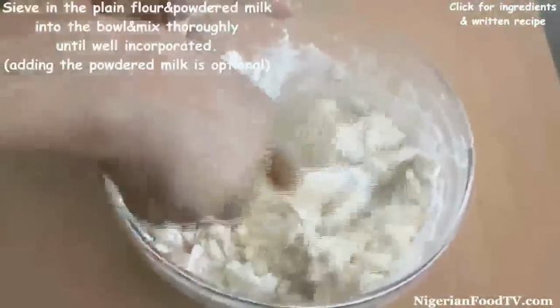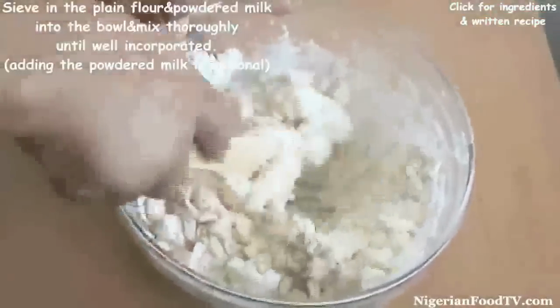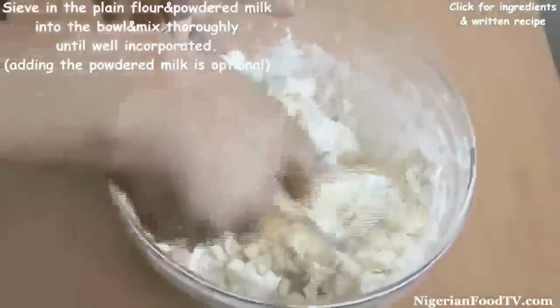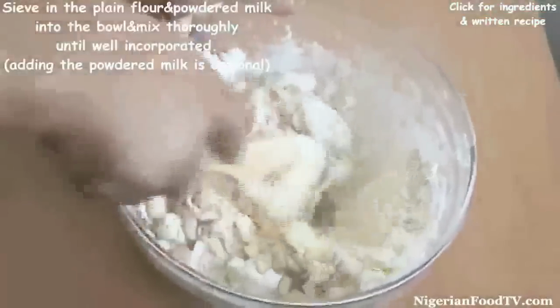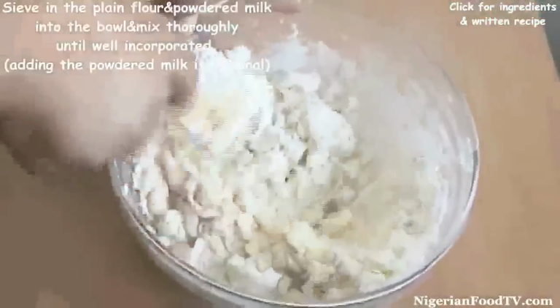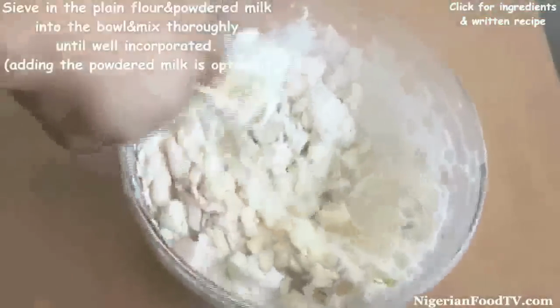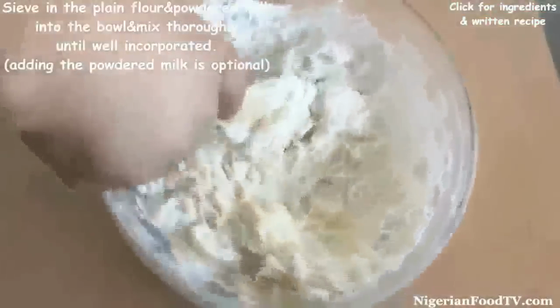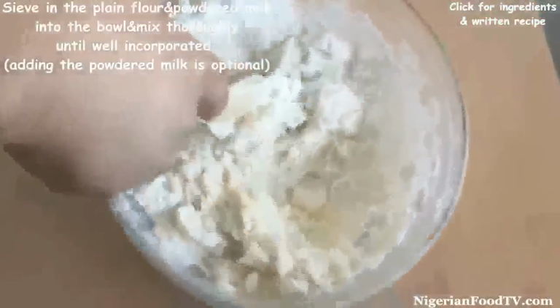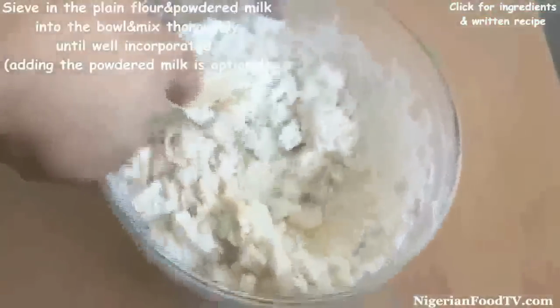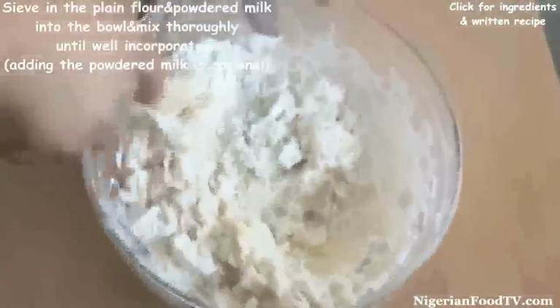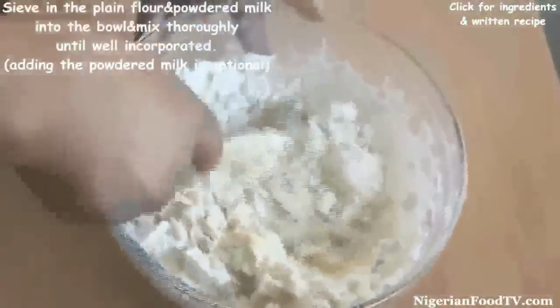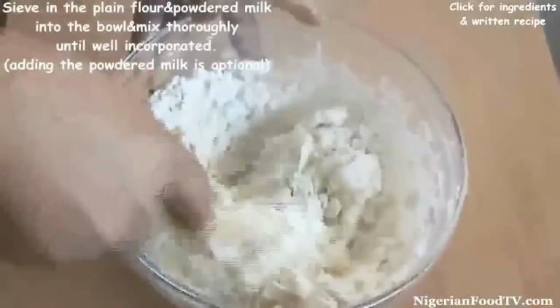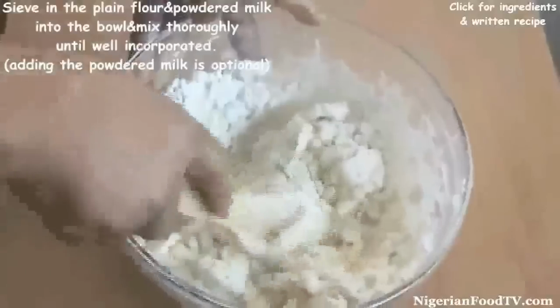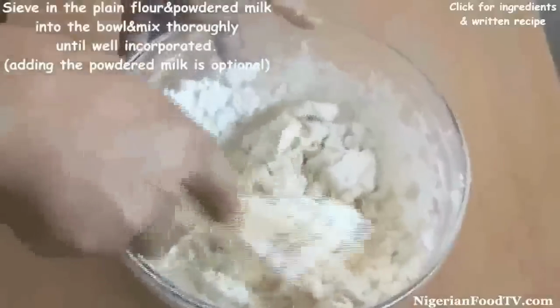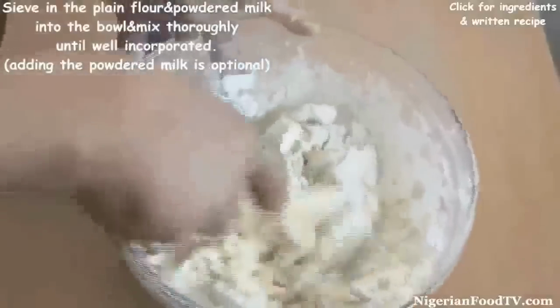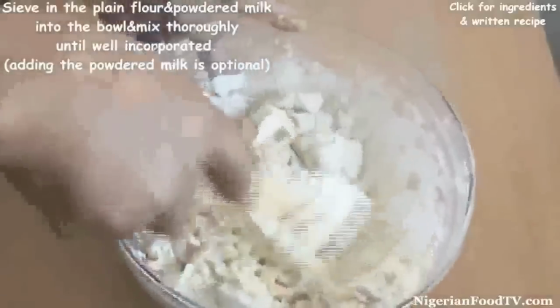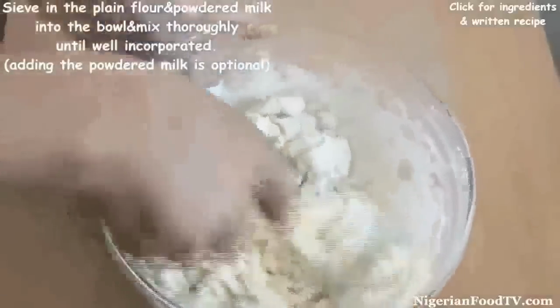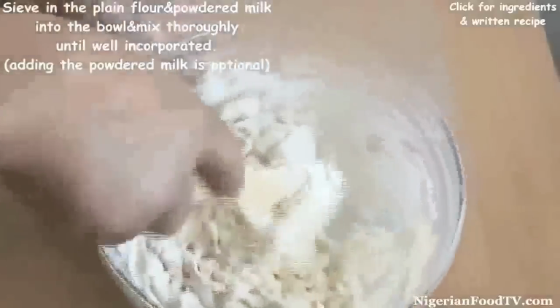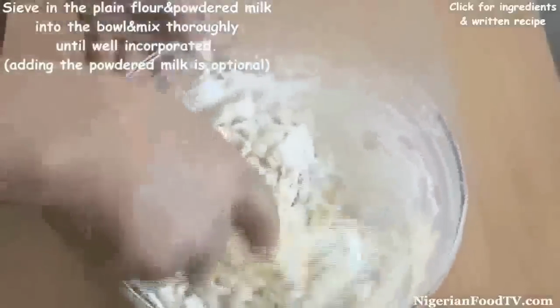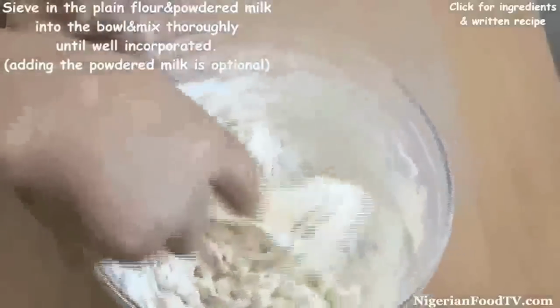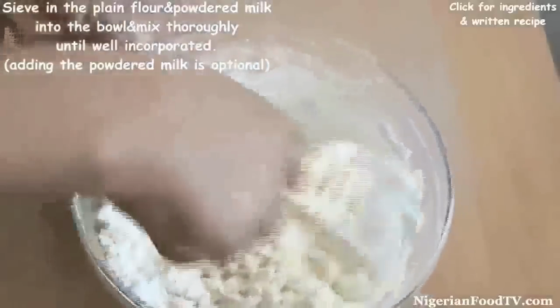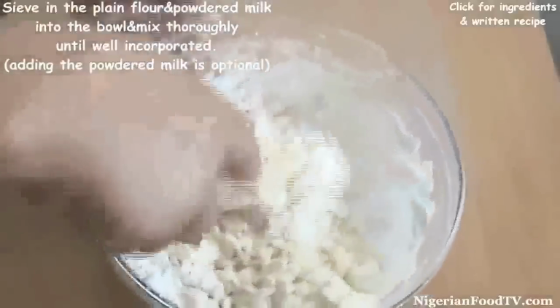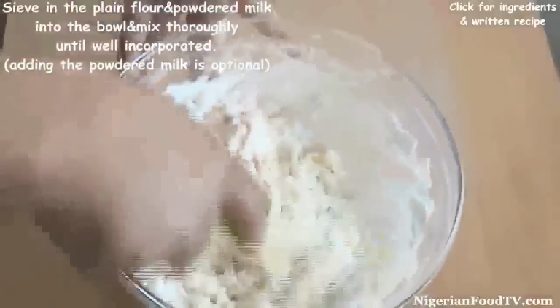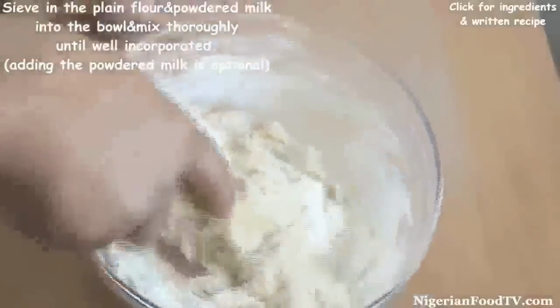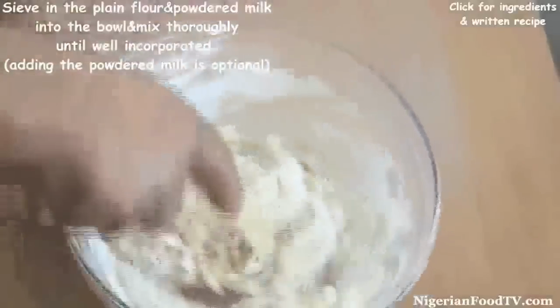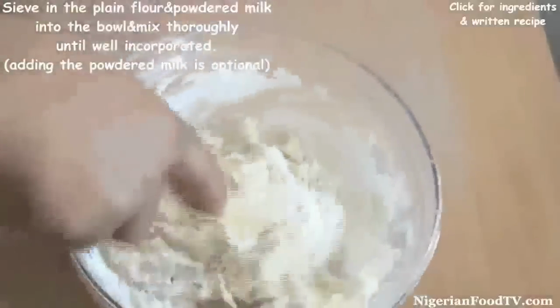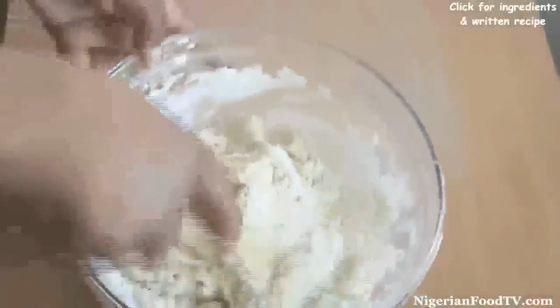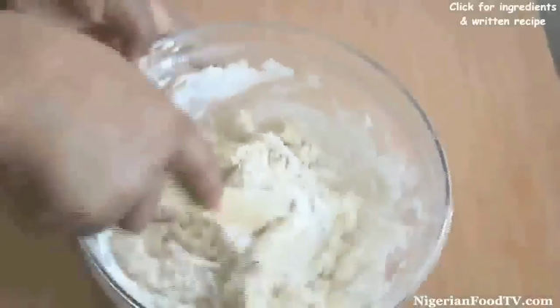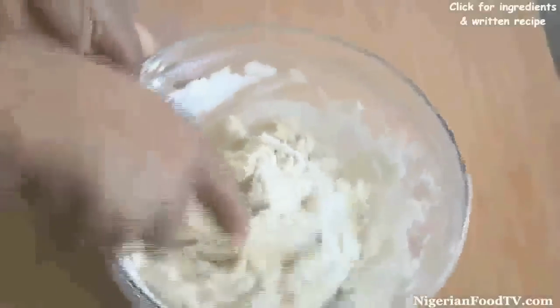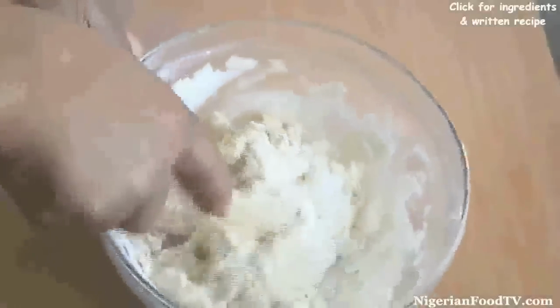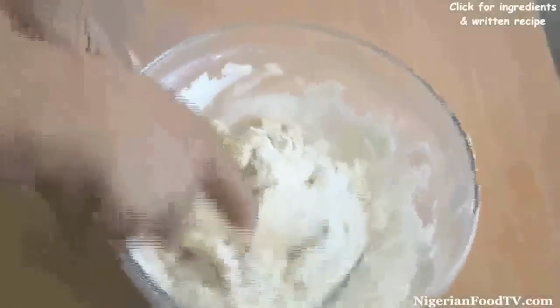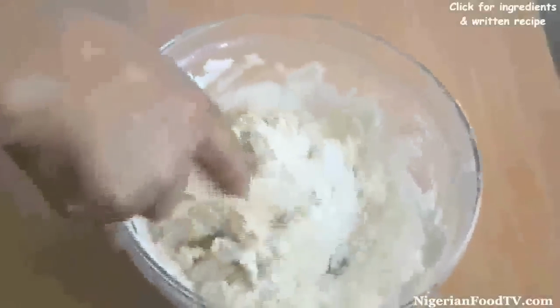Roll into a ball and let the dough rest in a cool place for 13 minutes.